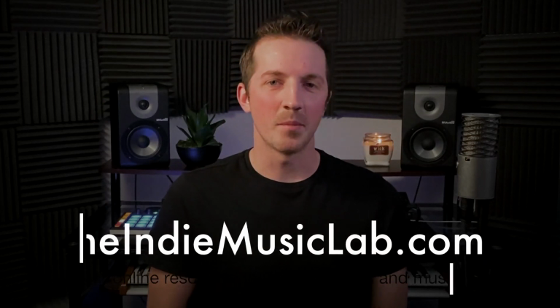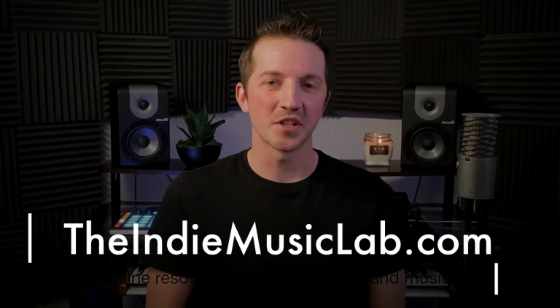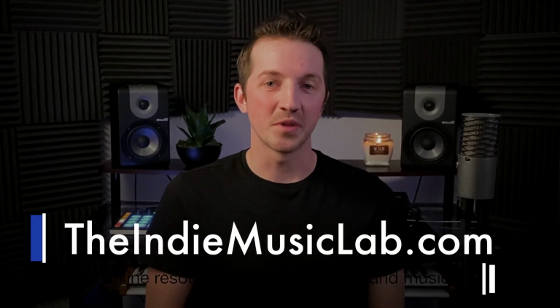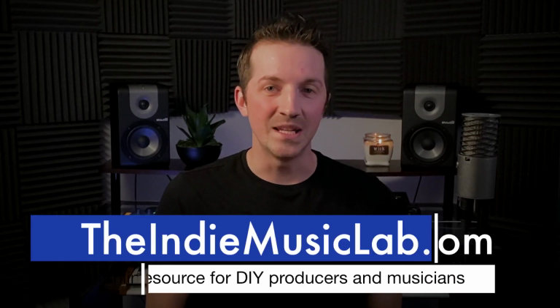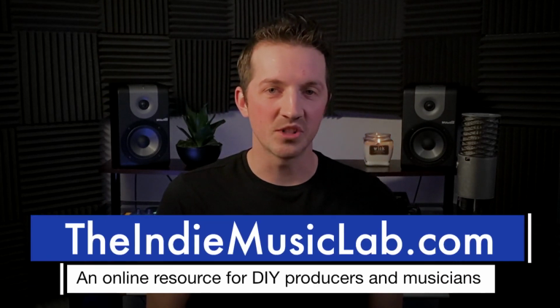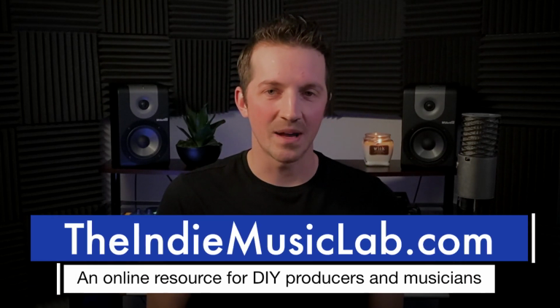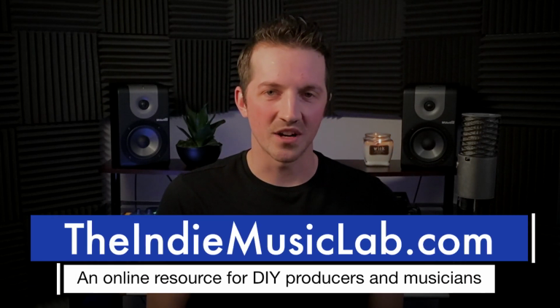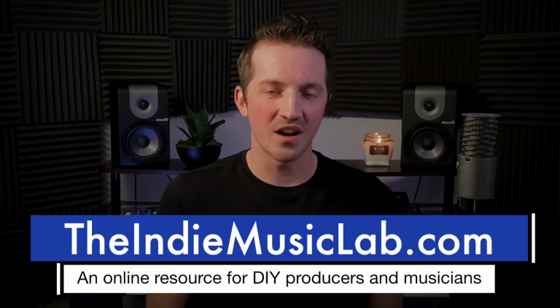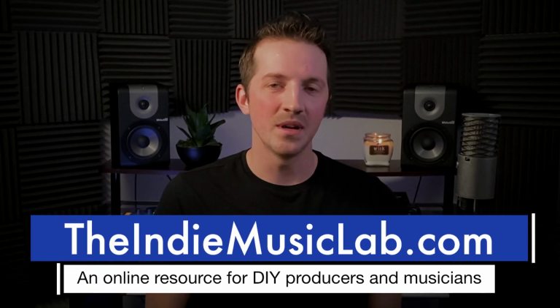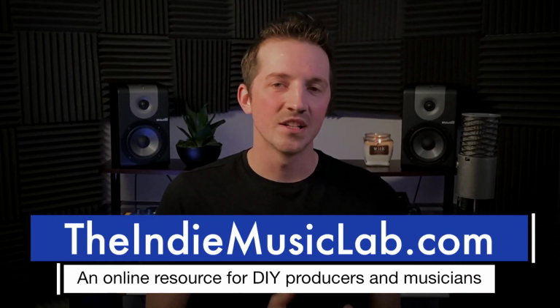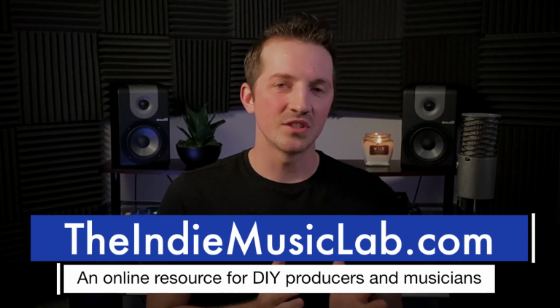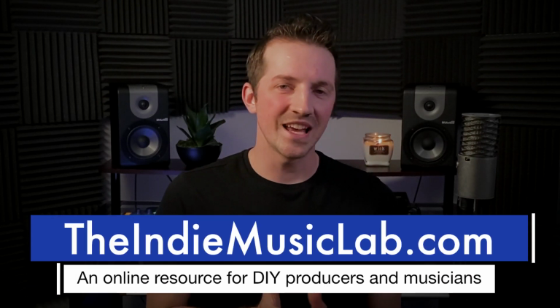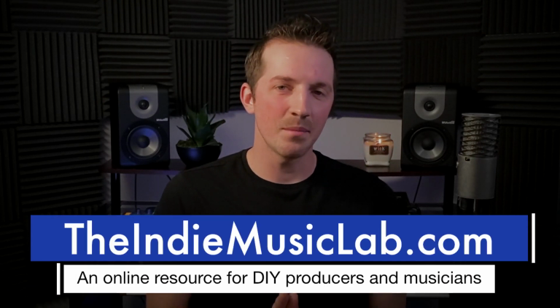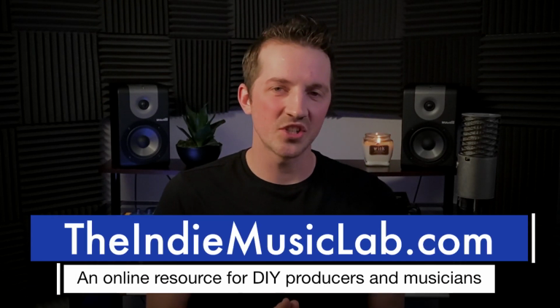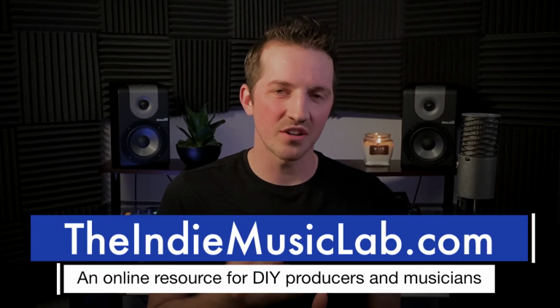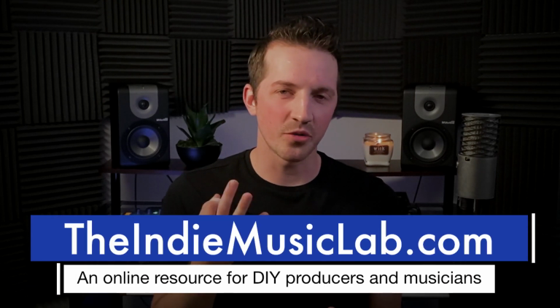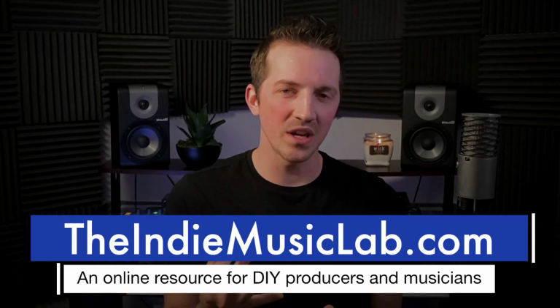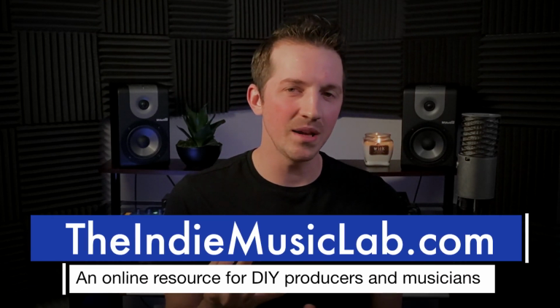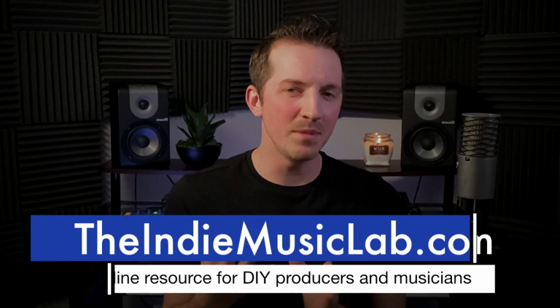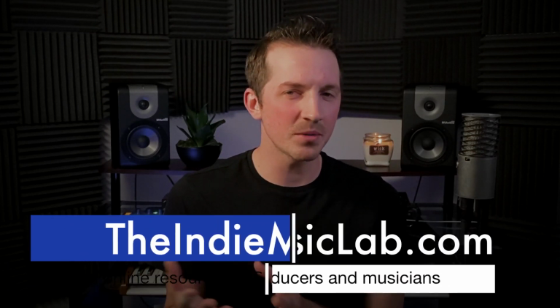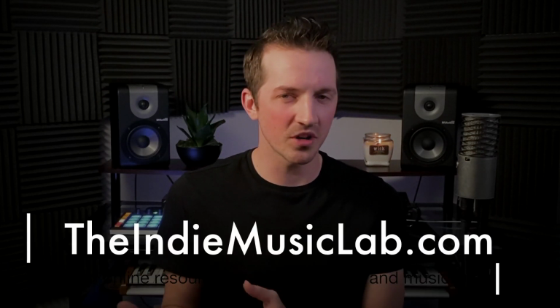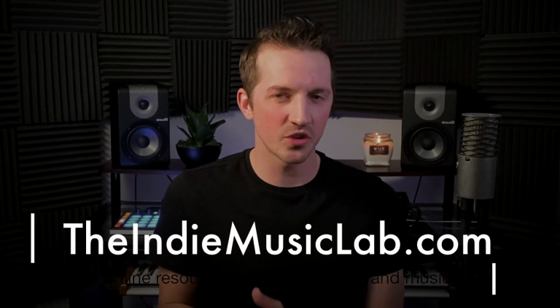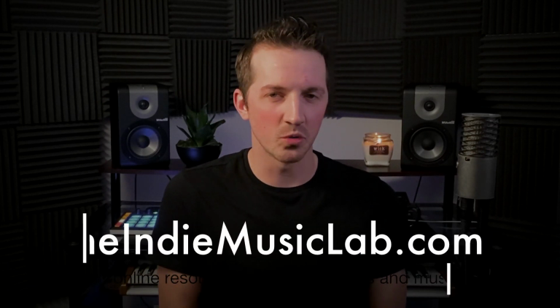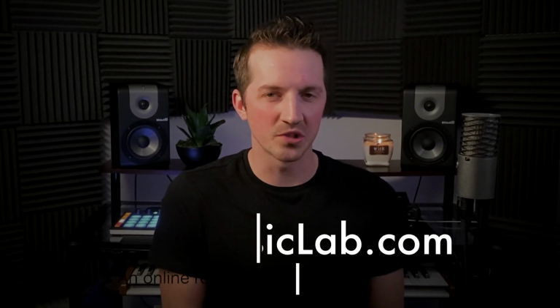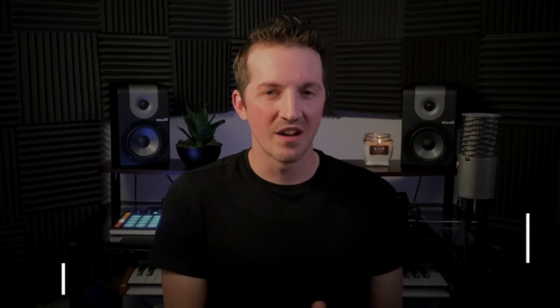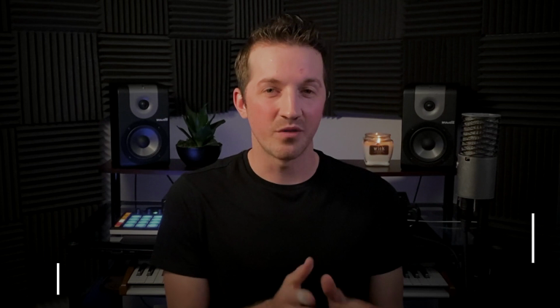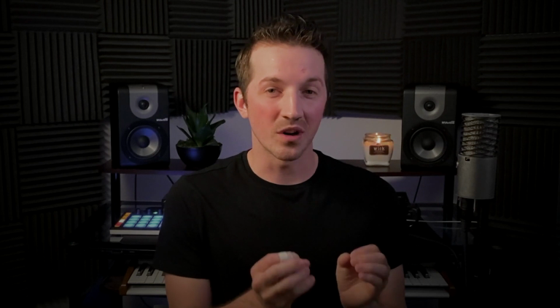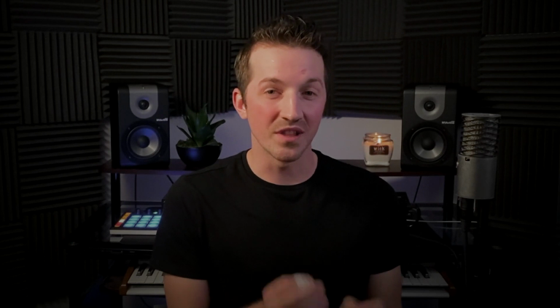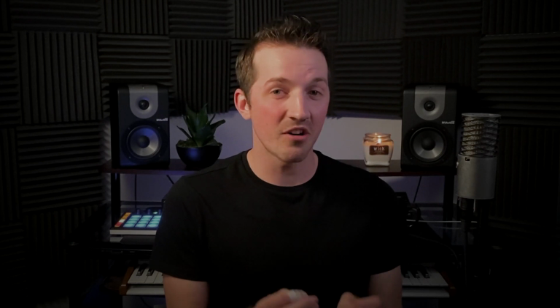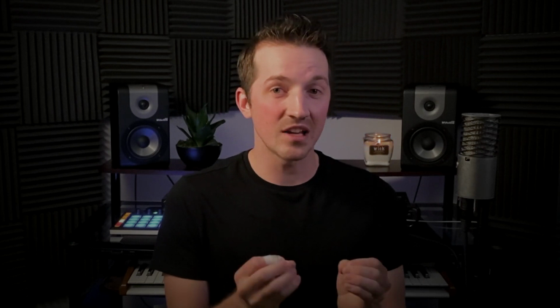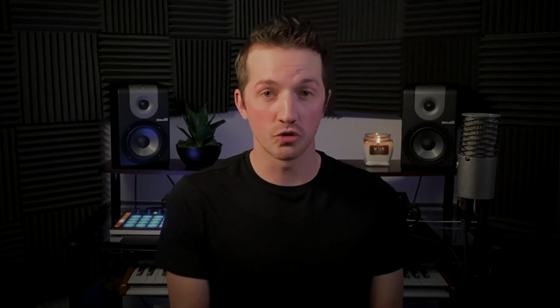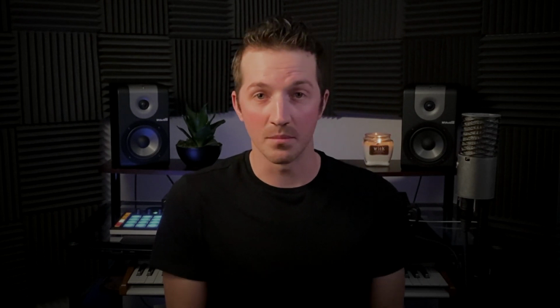I'm Marcus with IndieMusicLab.com. Today I'm going to share three music production rules for layering drums.